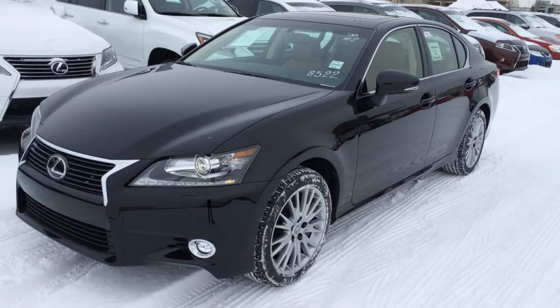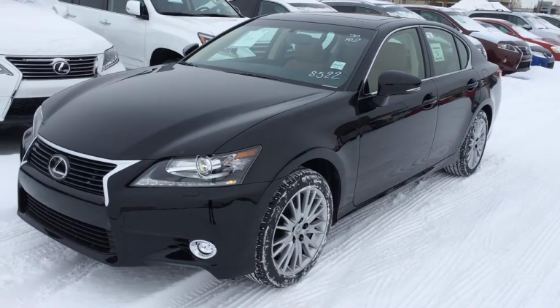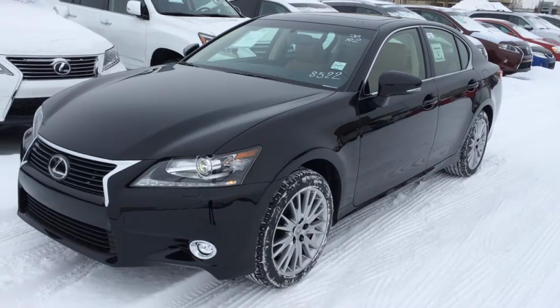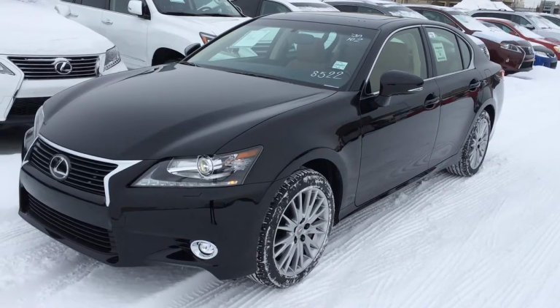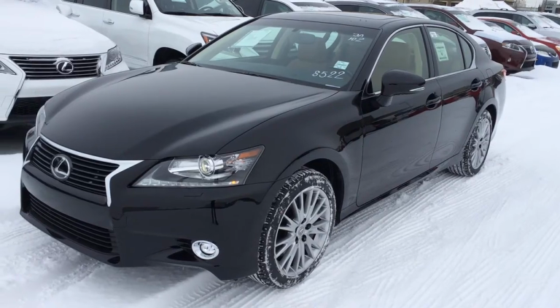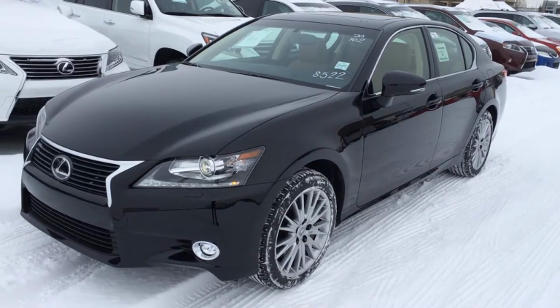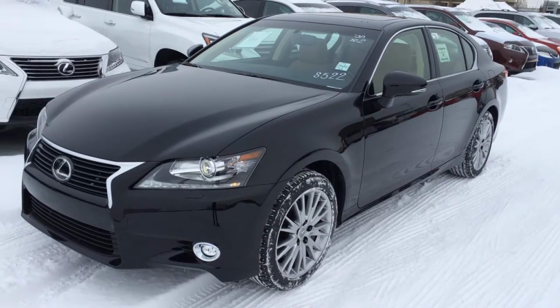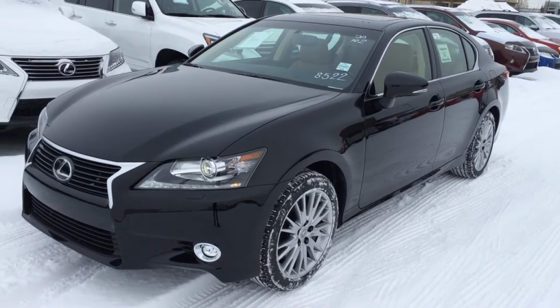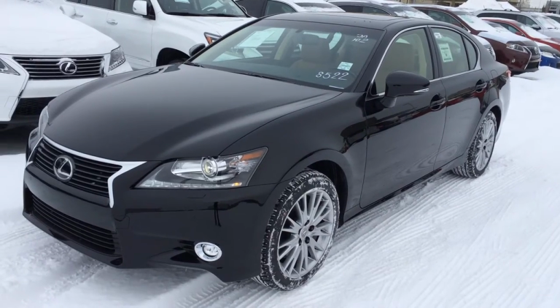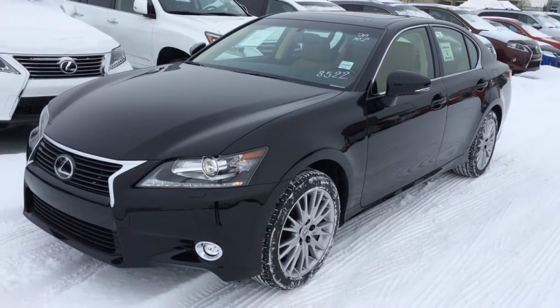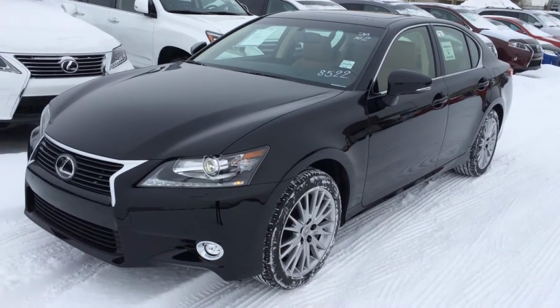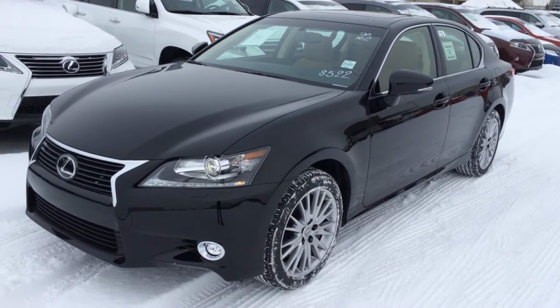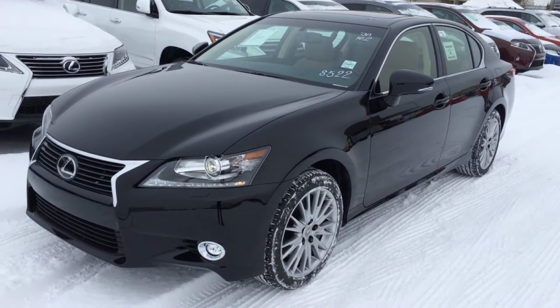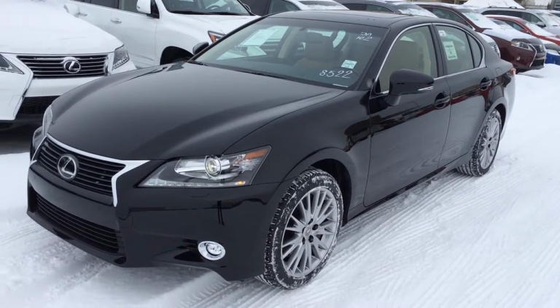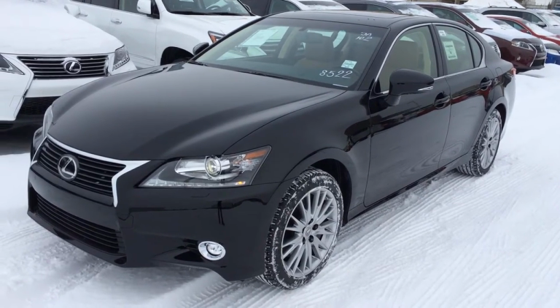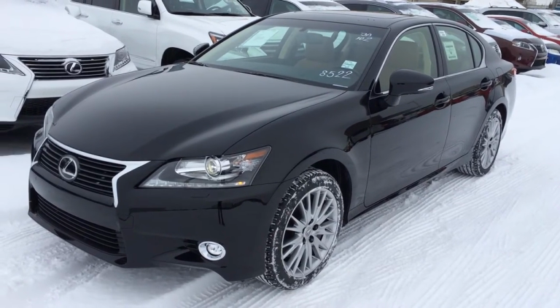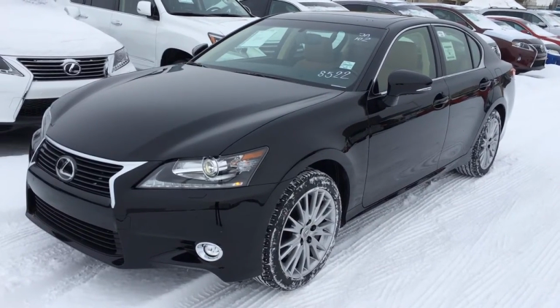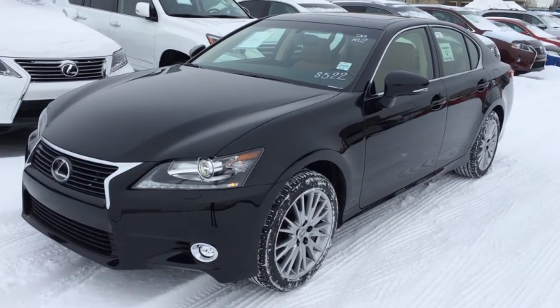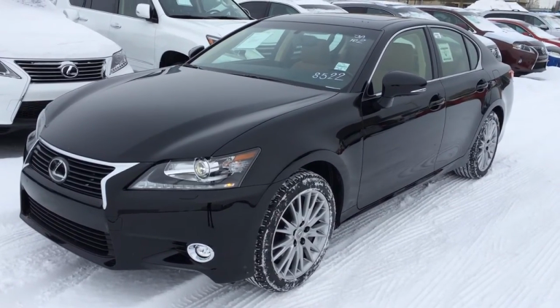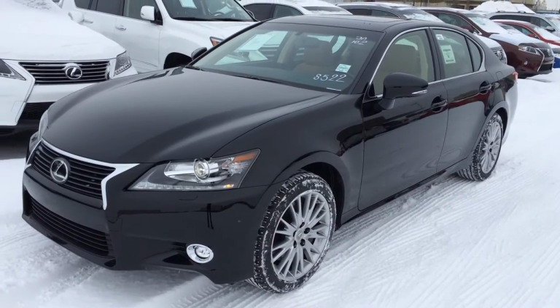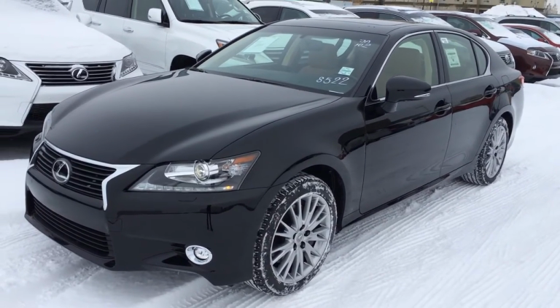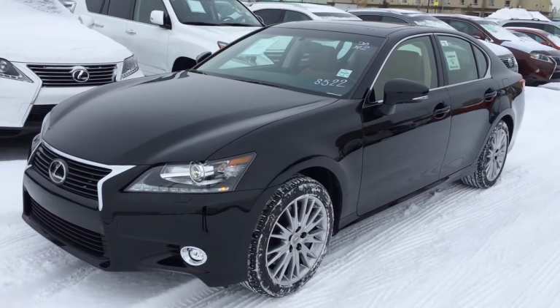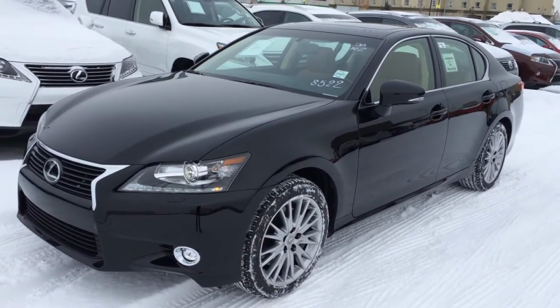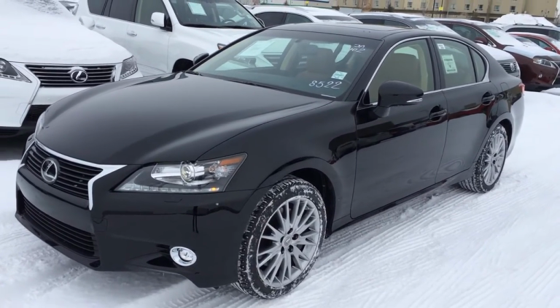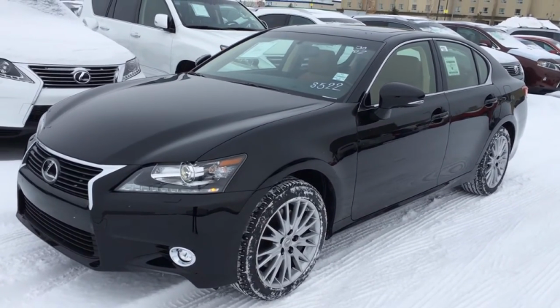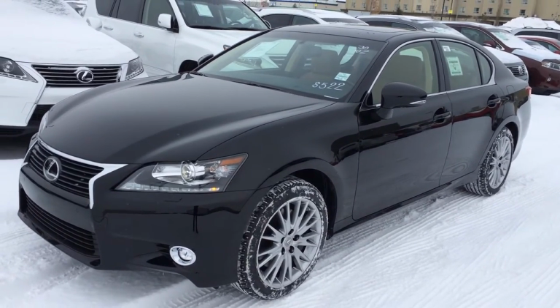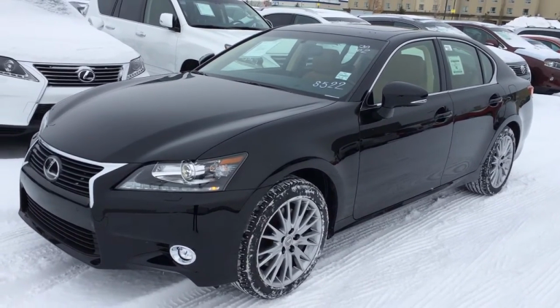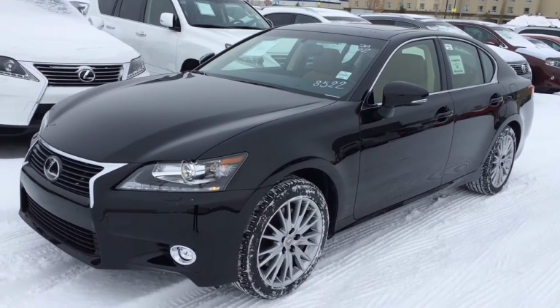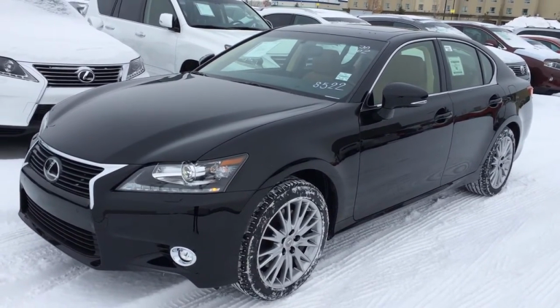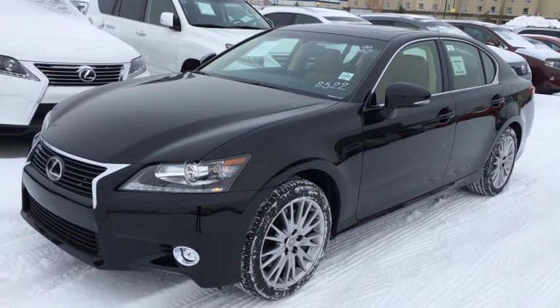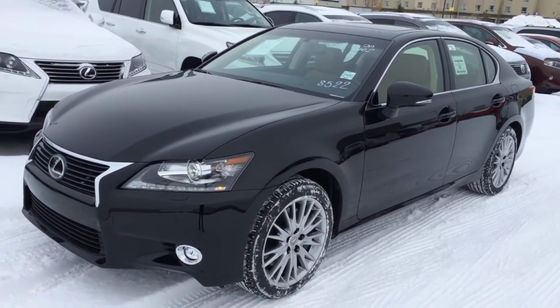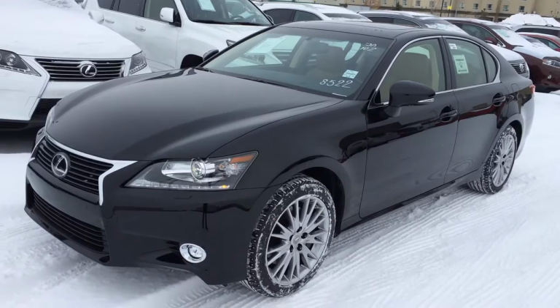Welcome to Lexus of Edmonton. We are located off 111th Ave and 170th Street in Edmonton, Alberta.